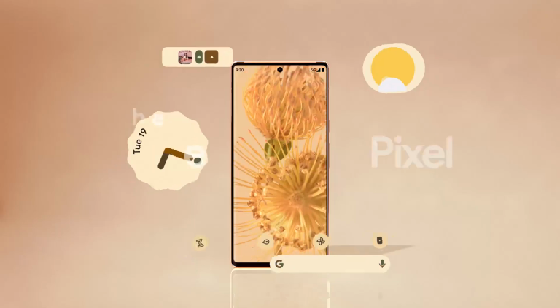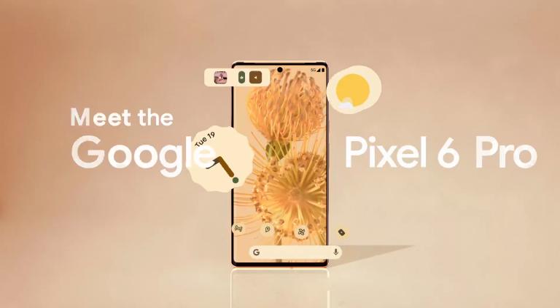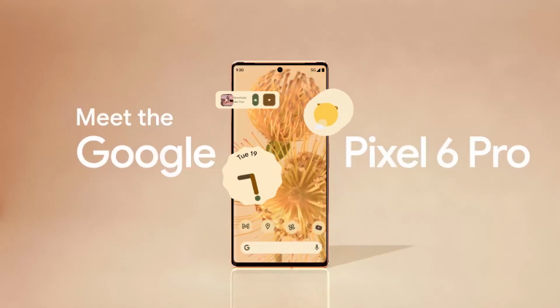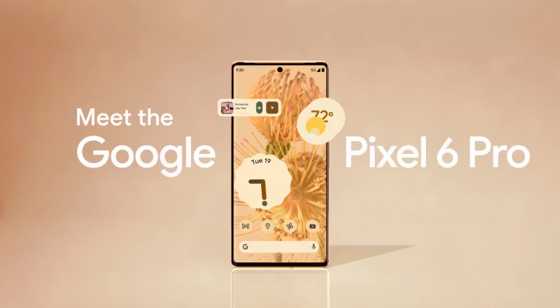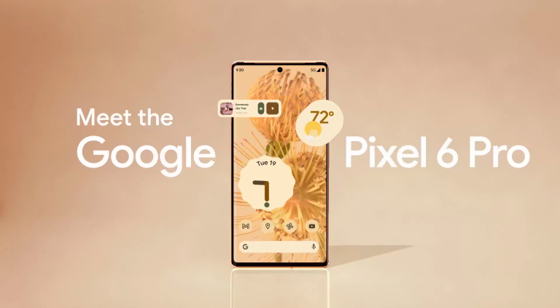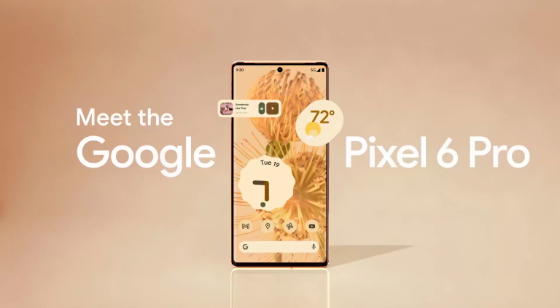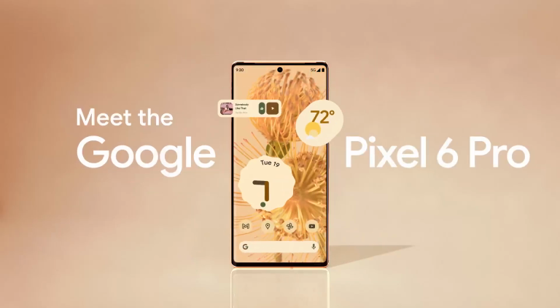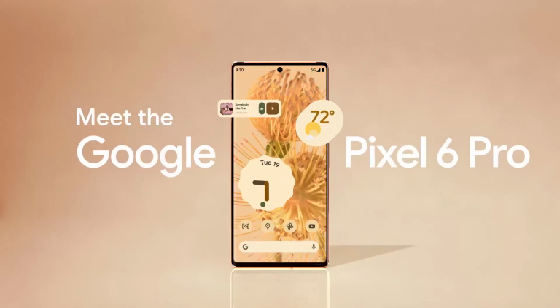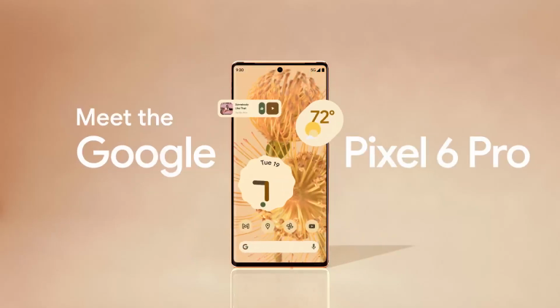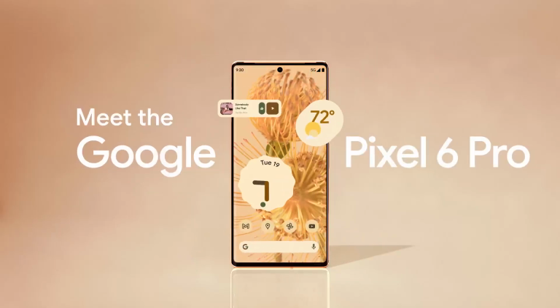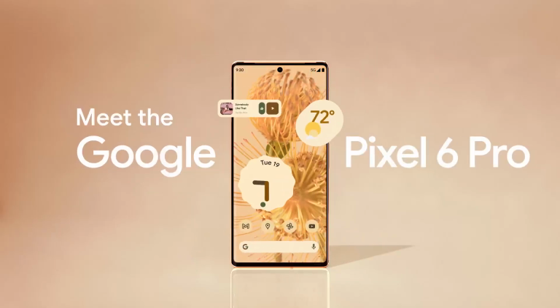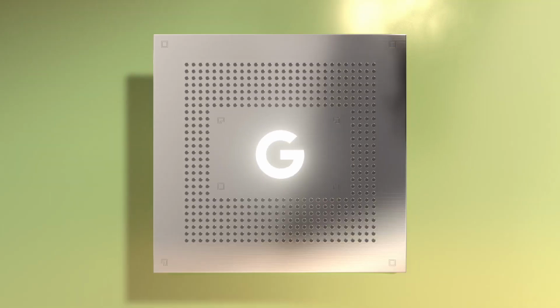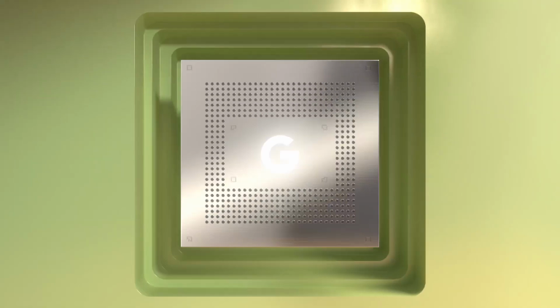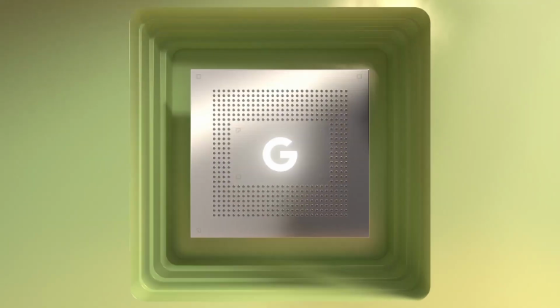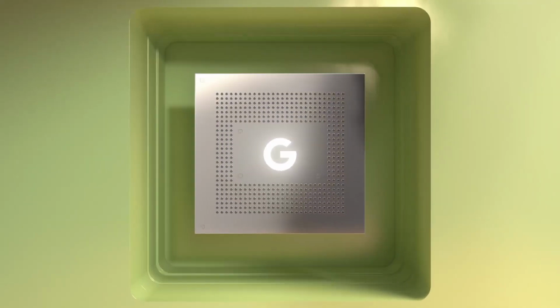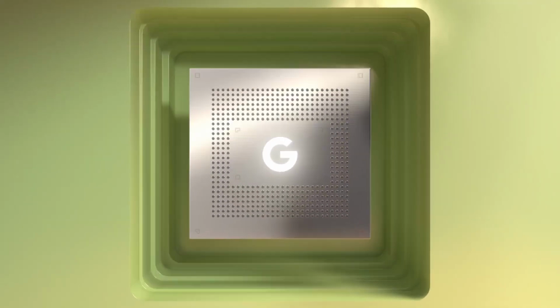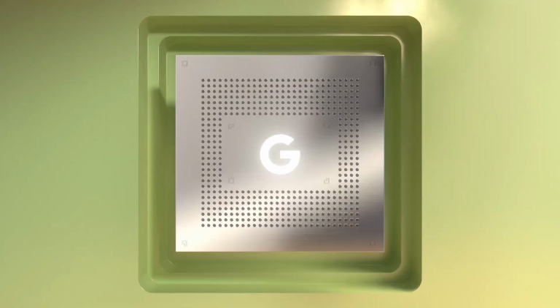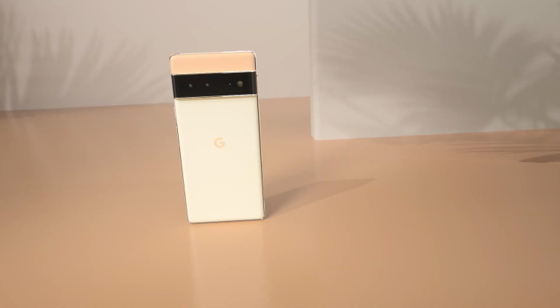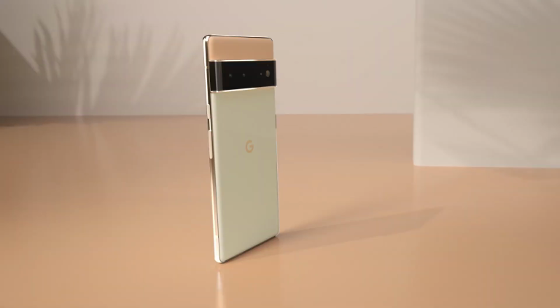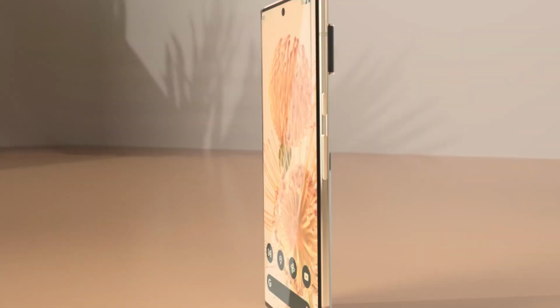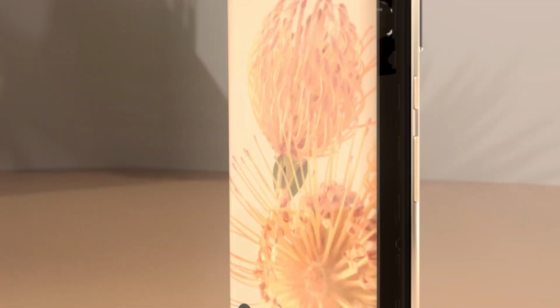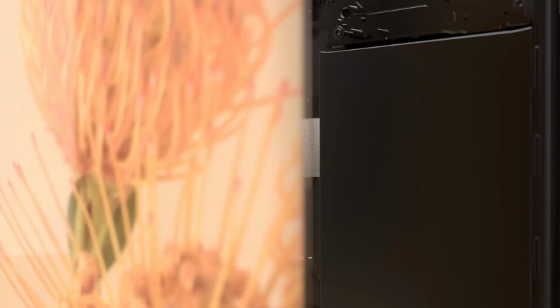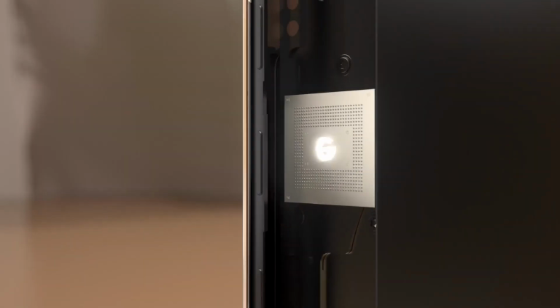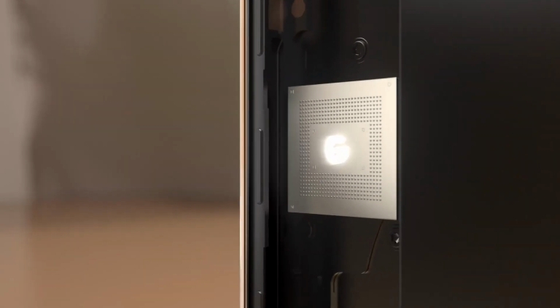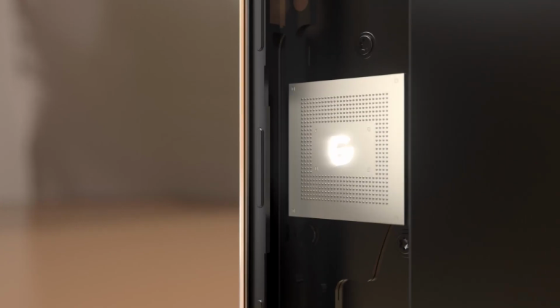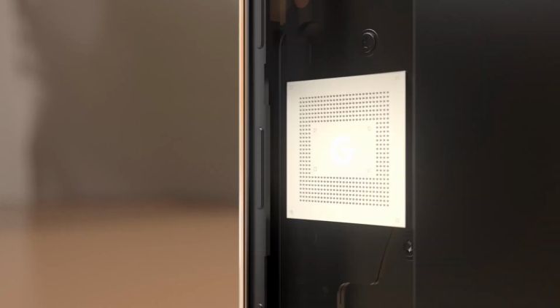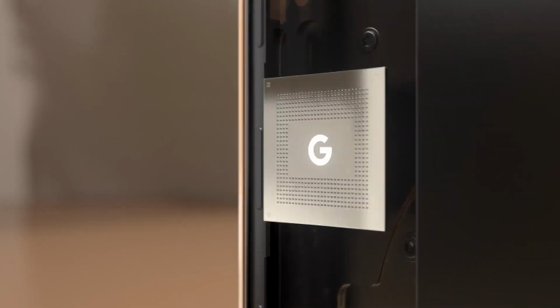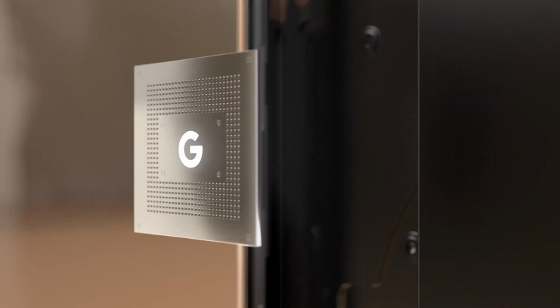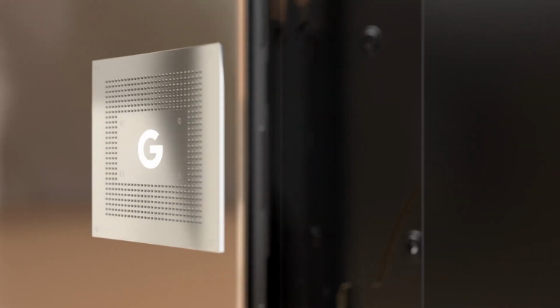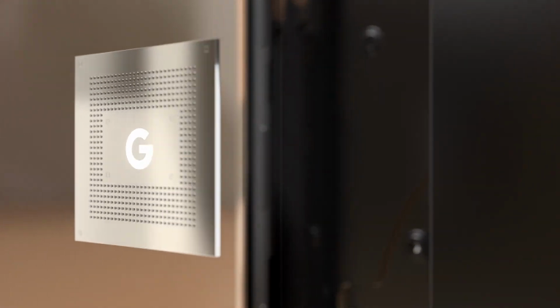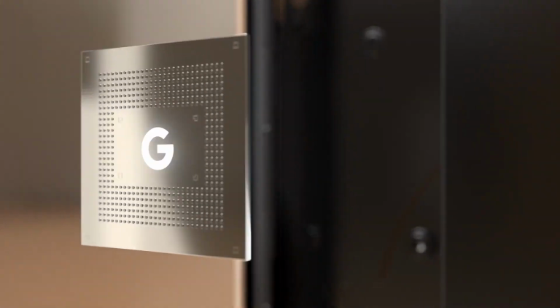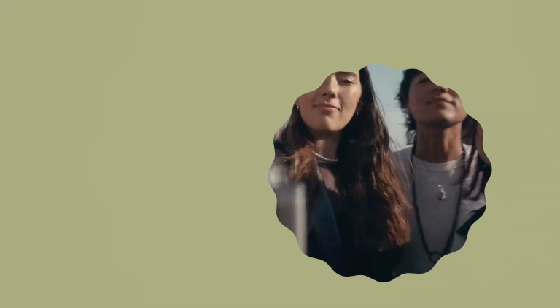Meet the Google Pixel 6 Pro. Fast, smart, and secure, it's the first ever all-Google phone.